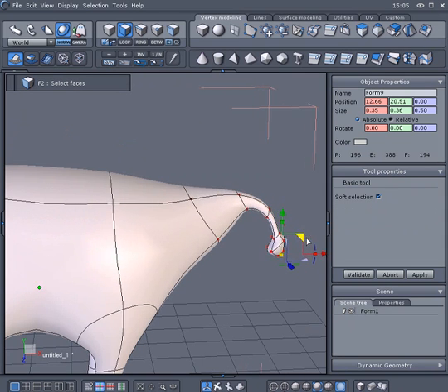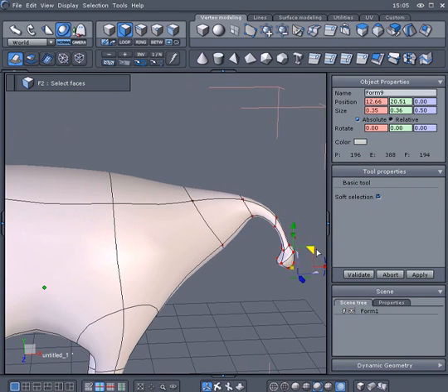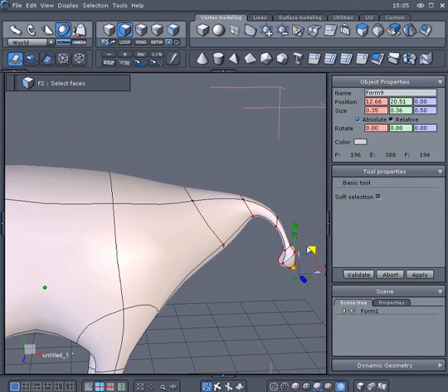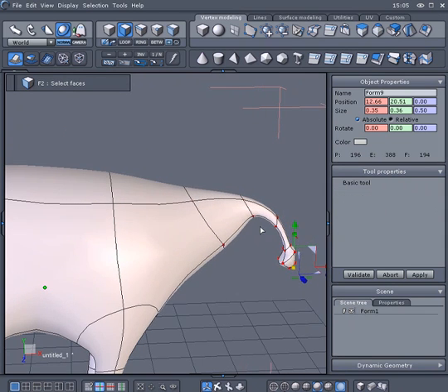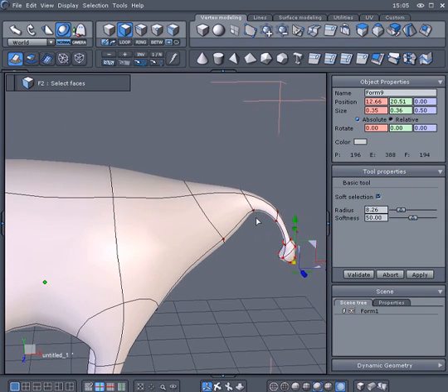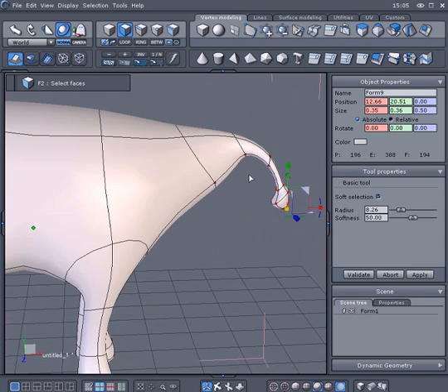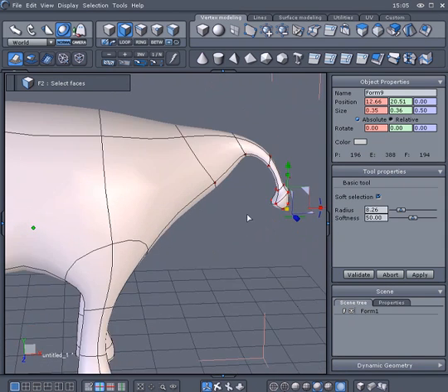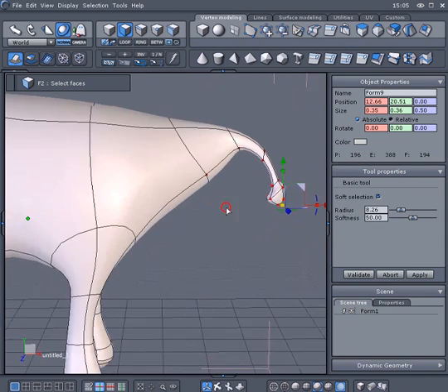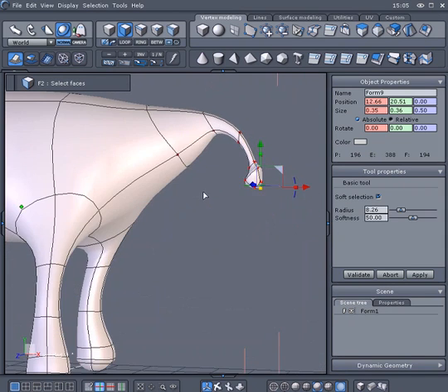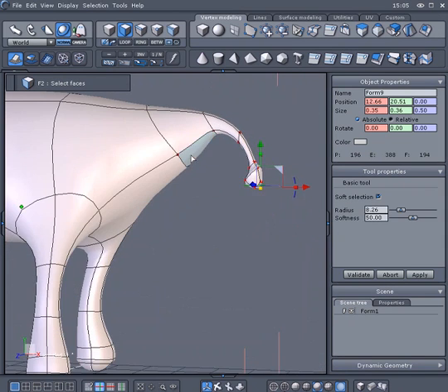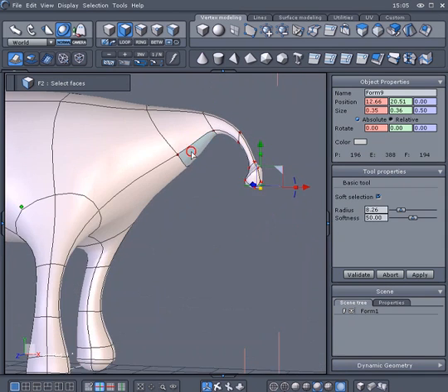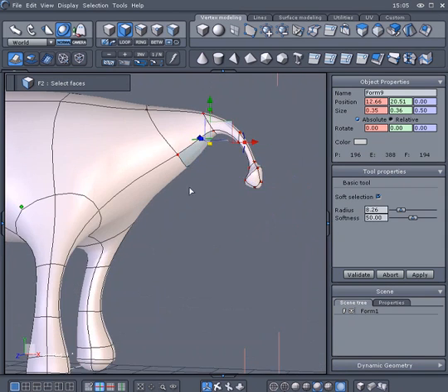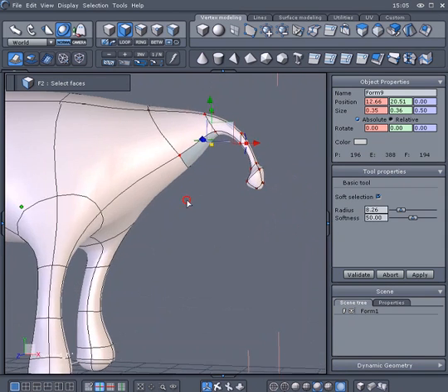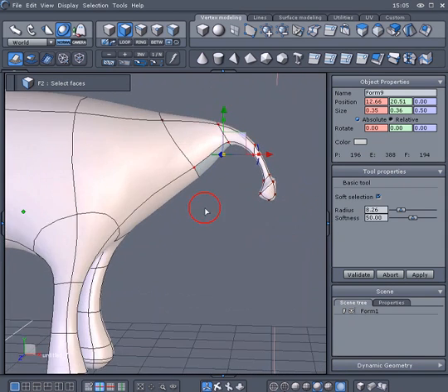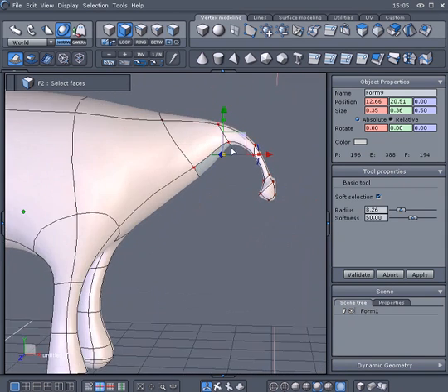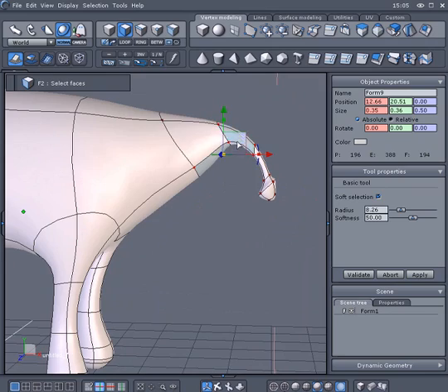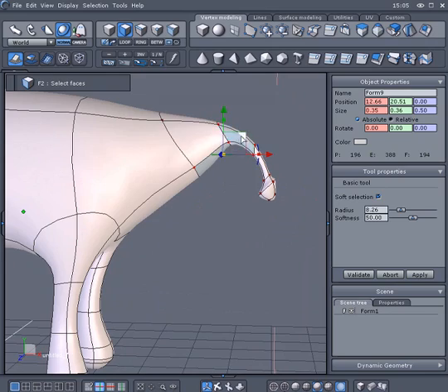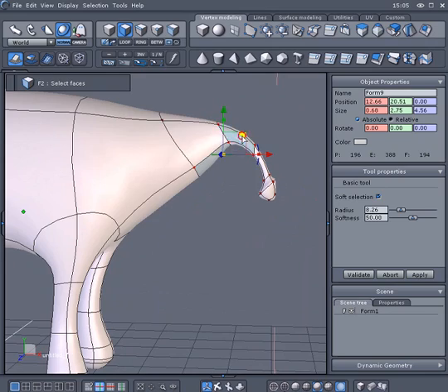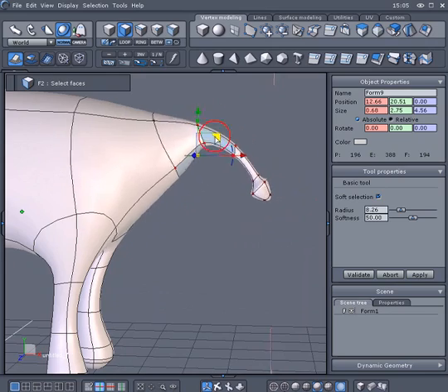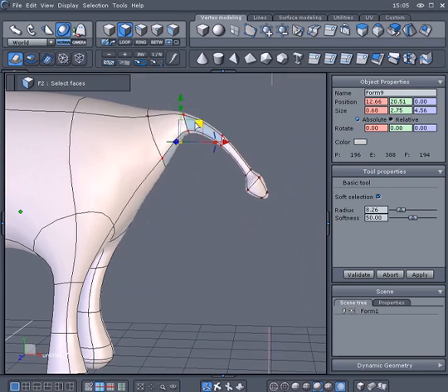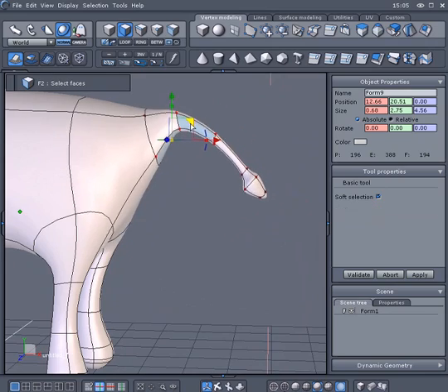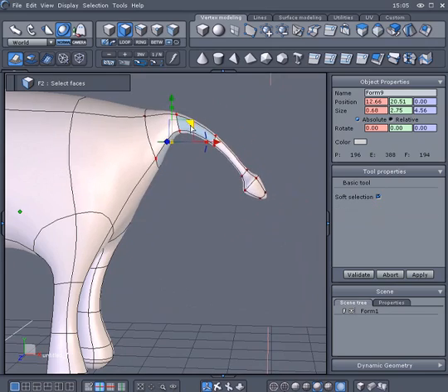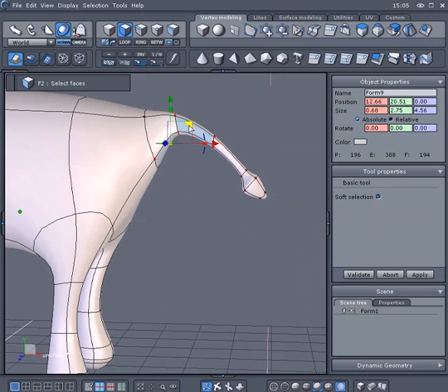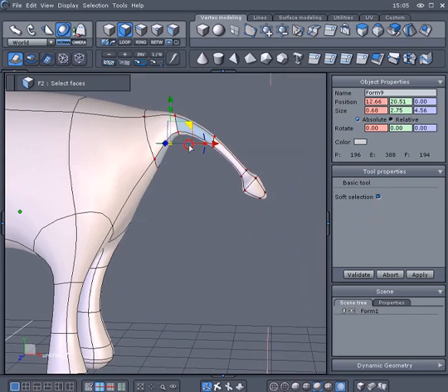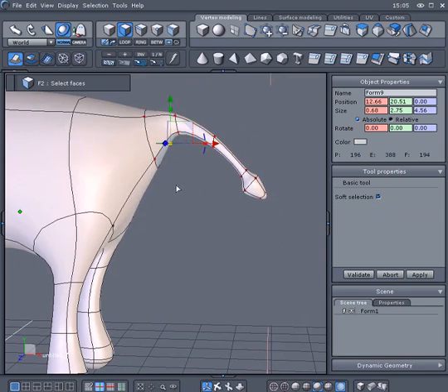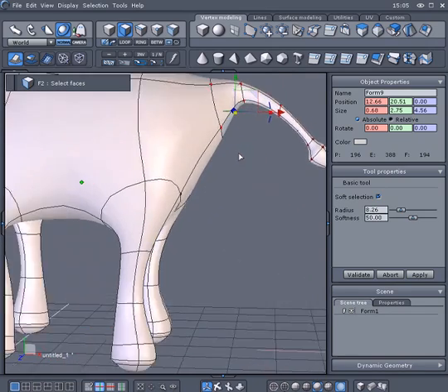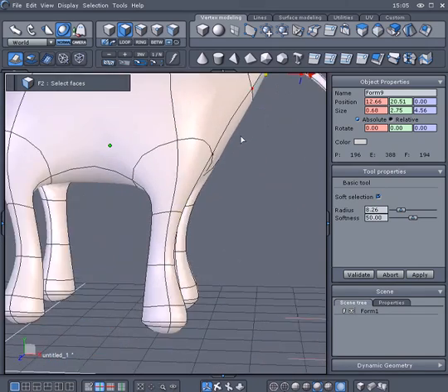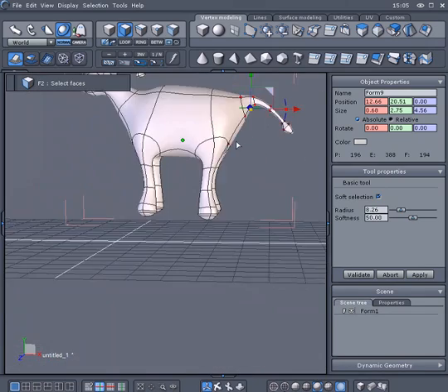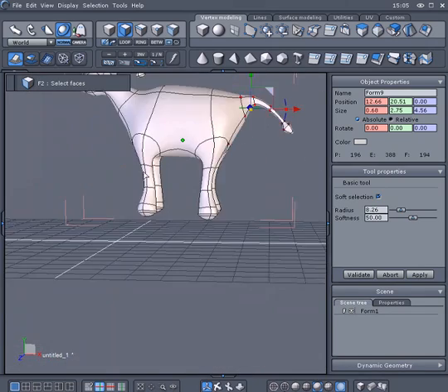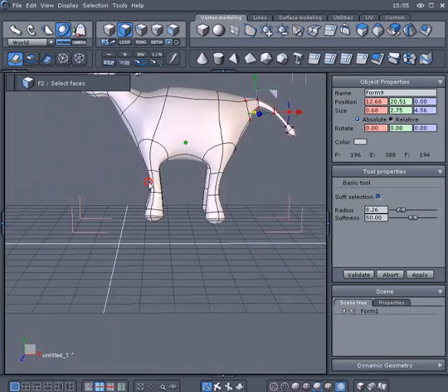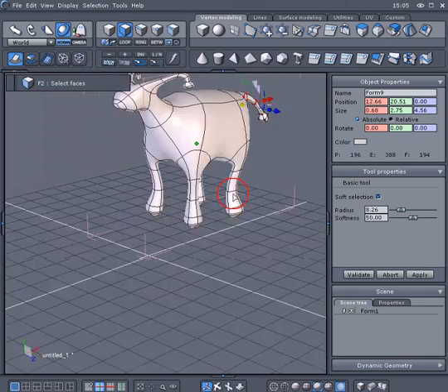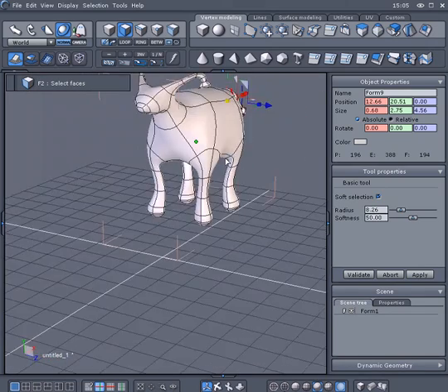And voila, you have just created your own creature starting only from a cube. Thank you.